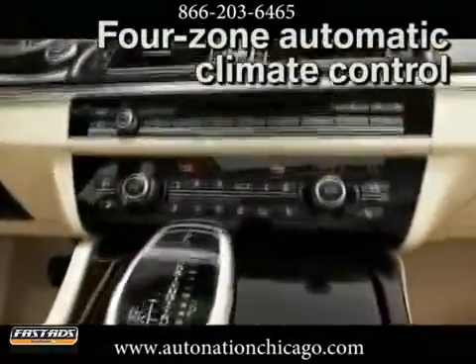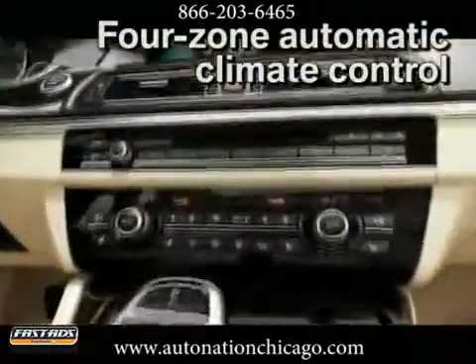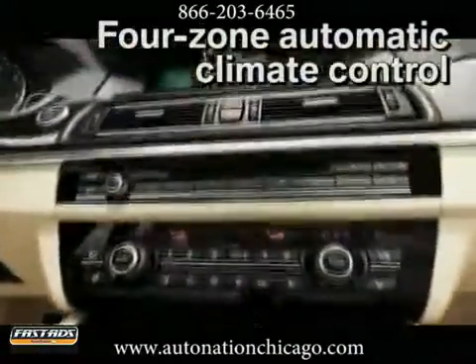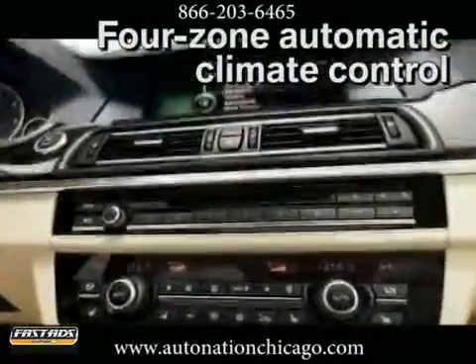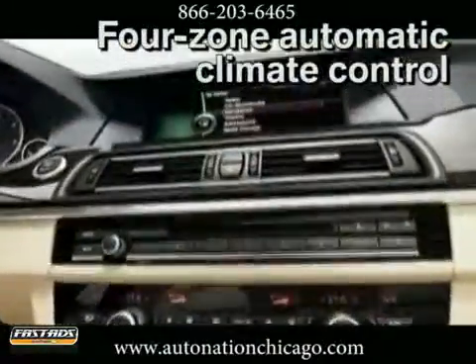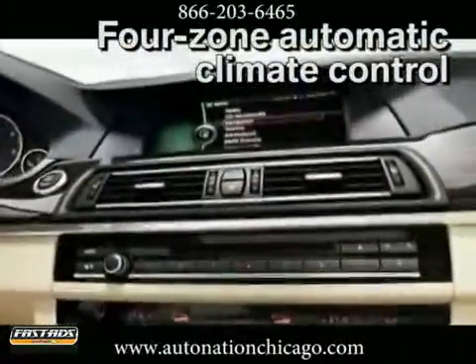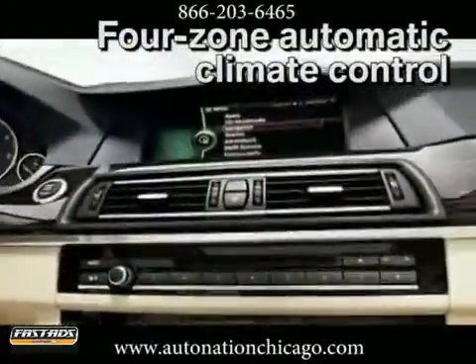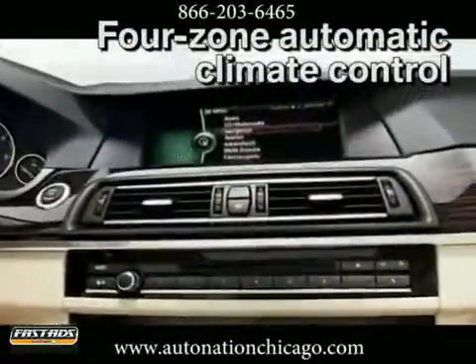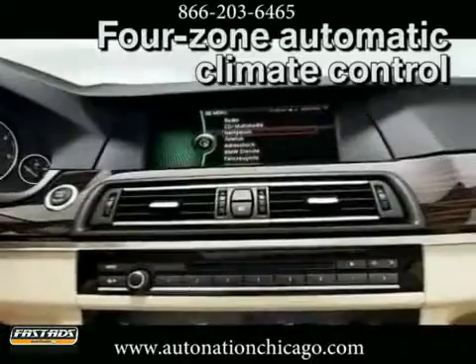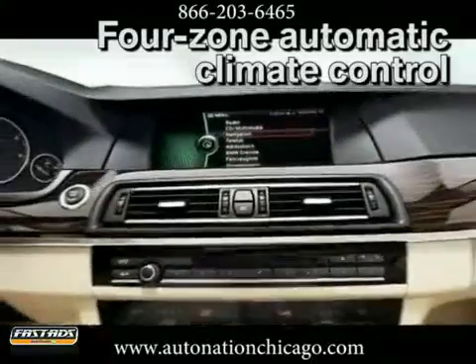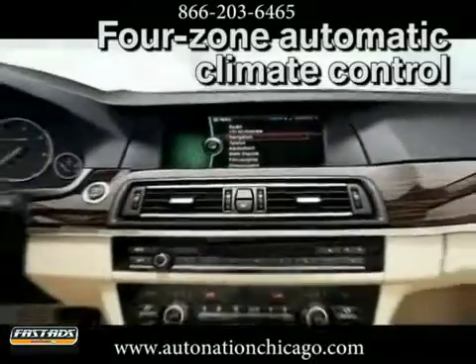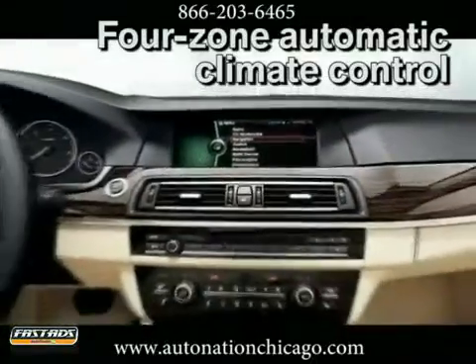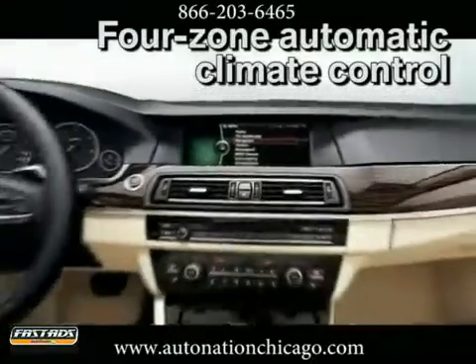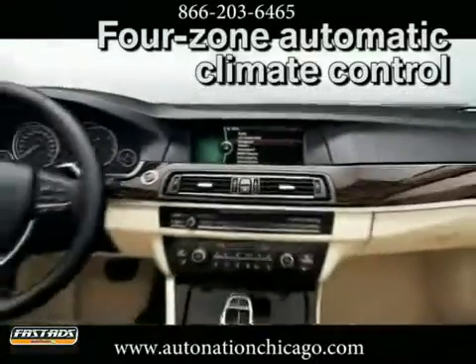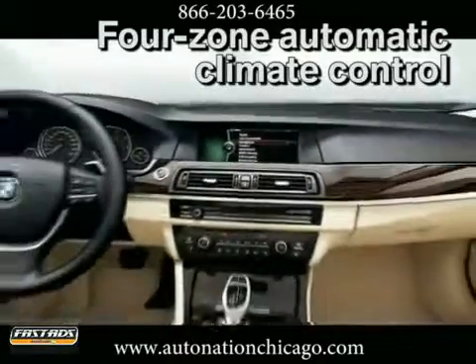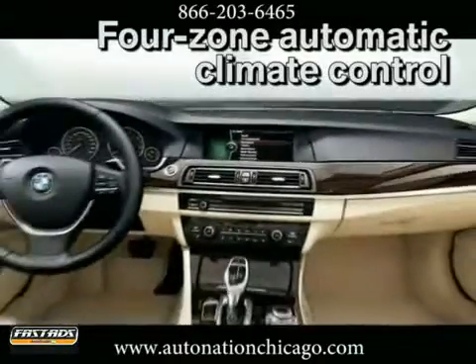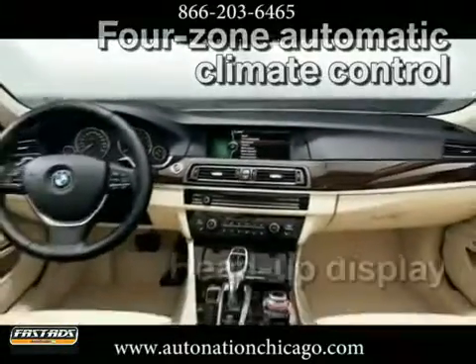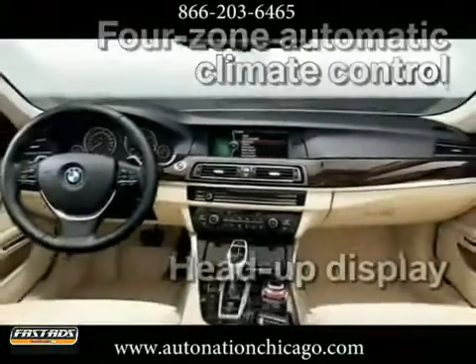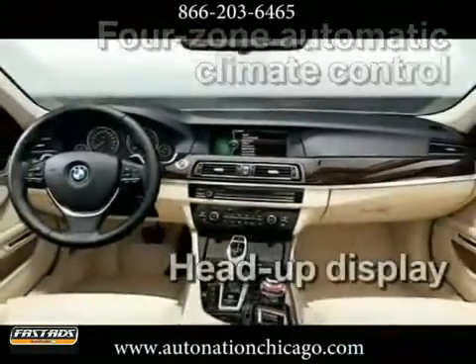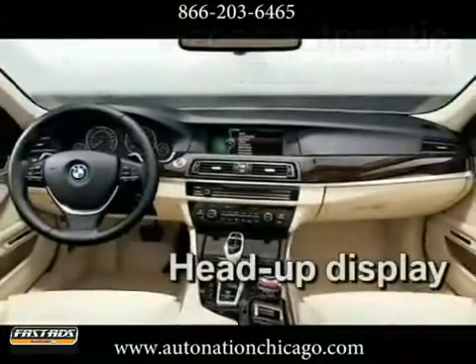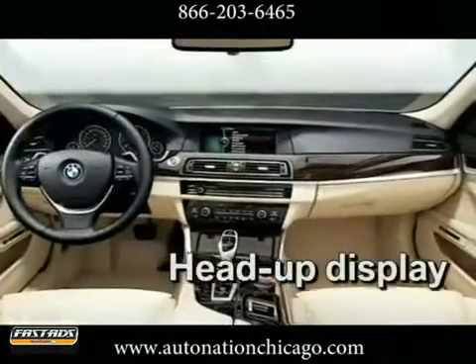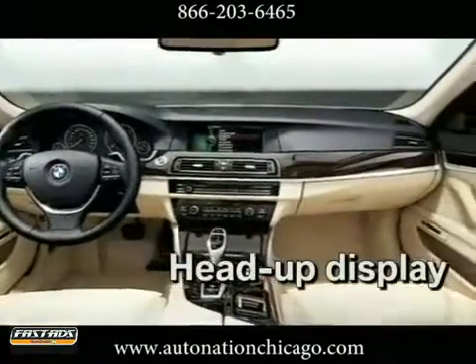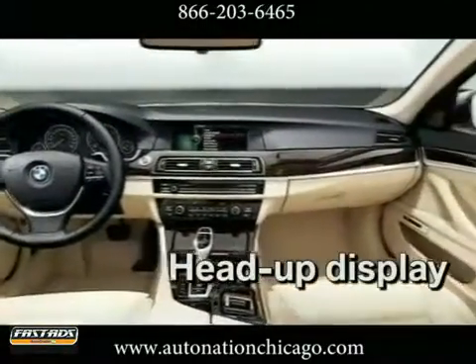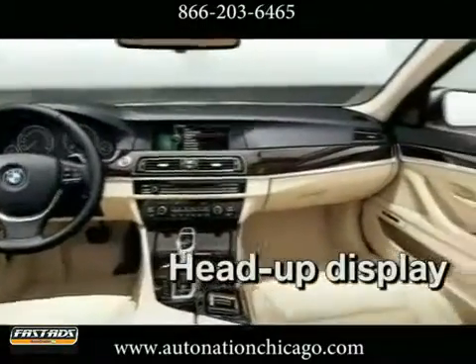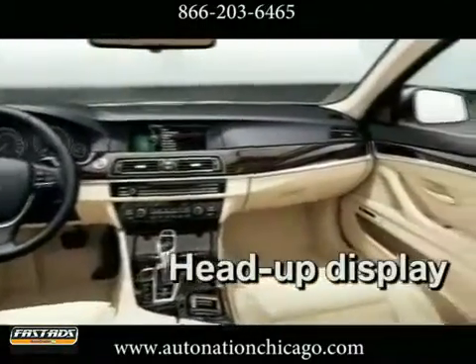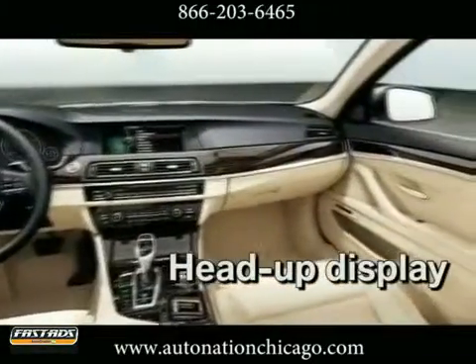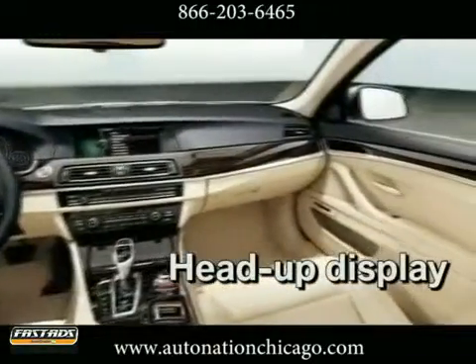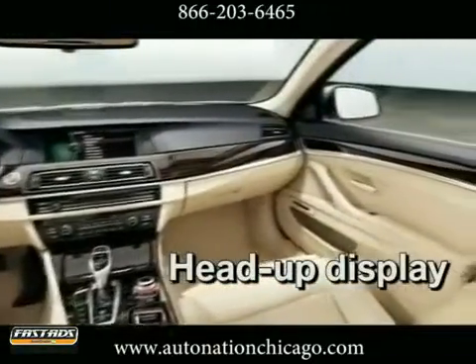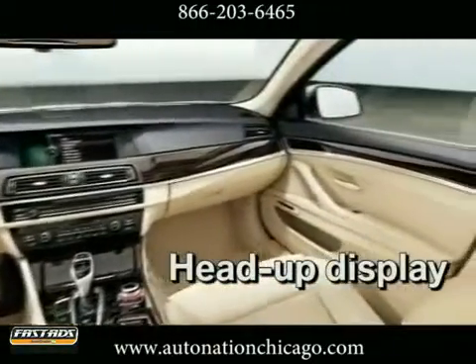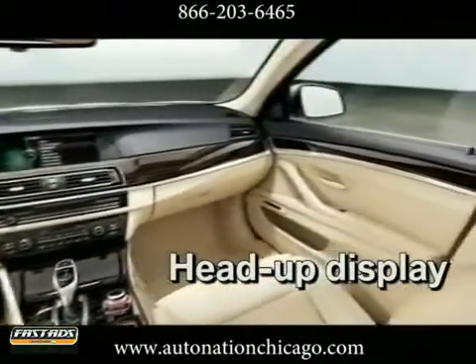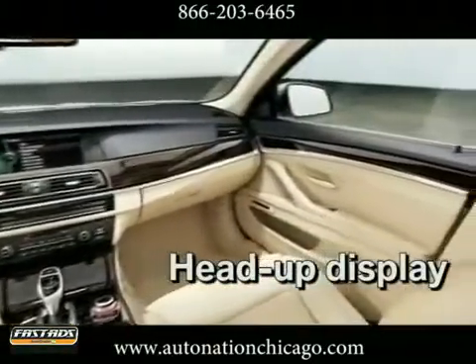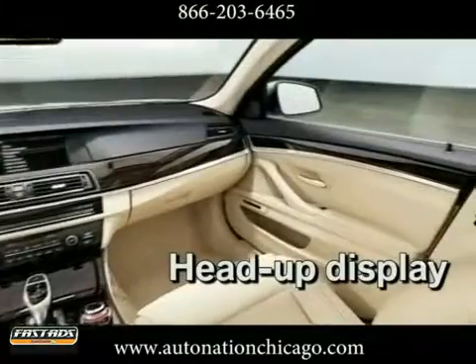Inside the 5 Series, the center console rises slightly towards the driver, while all the comfort functions are arranged towards the passenger.